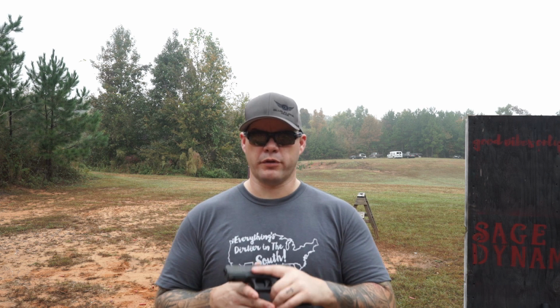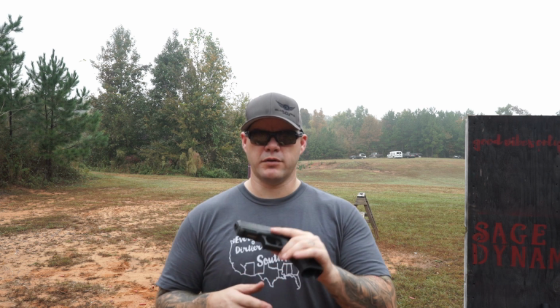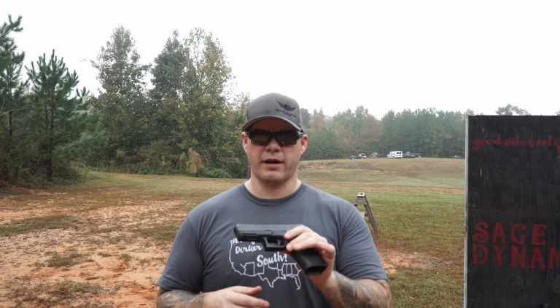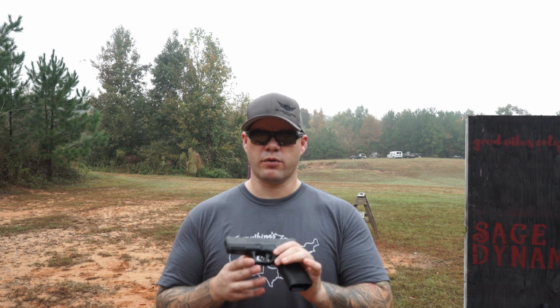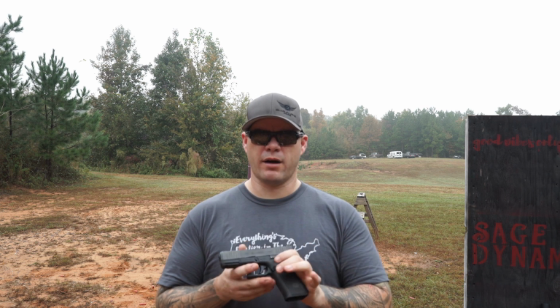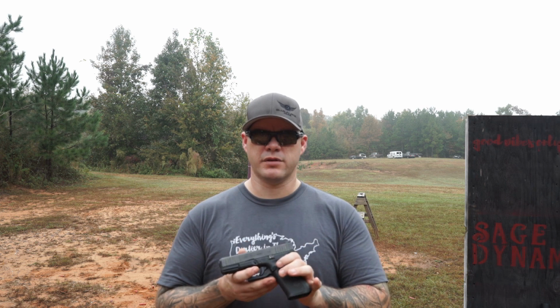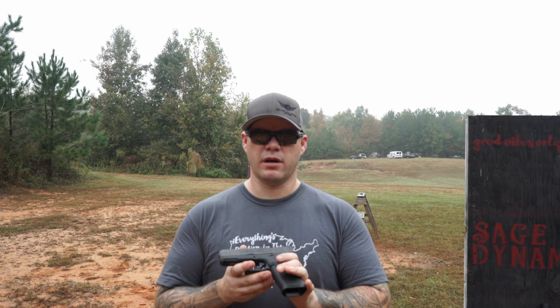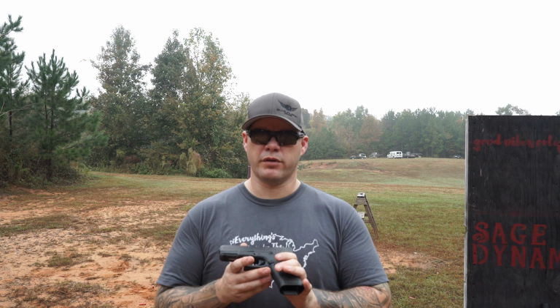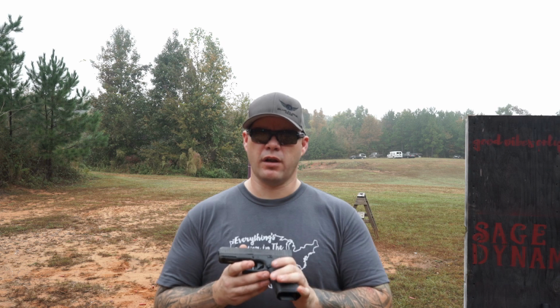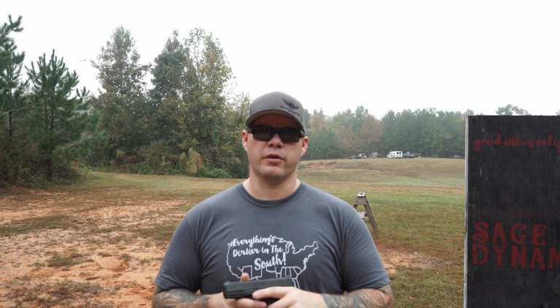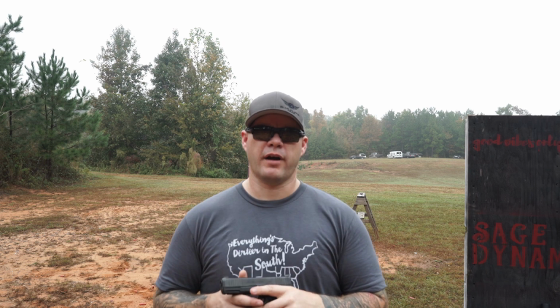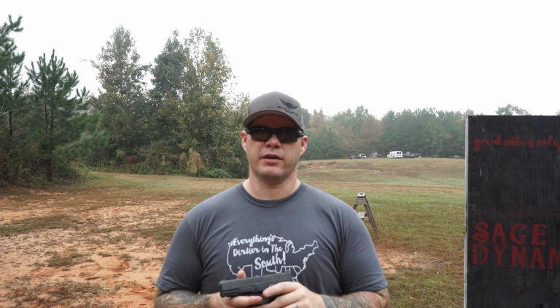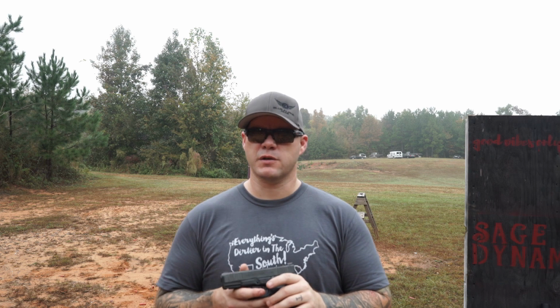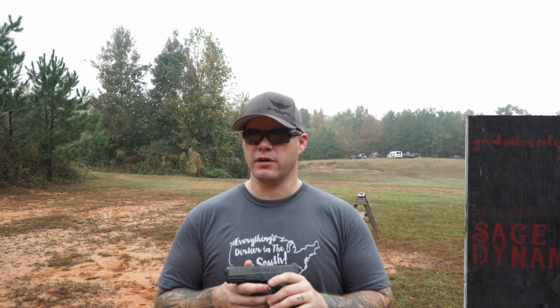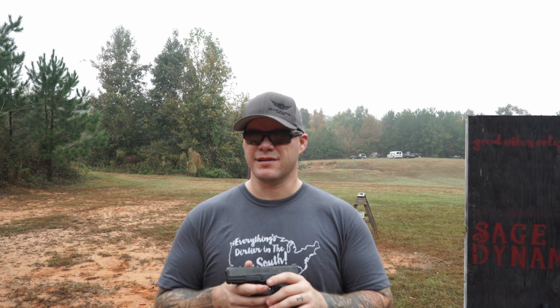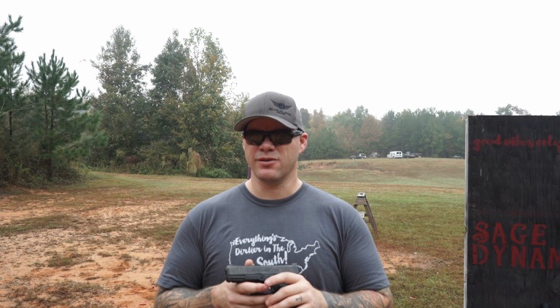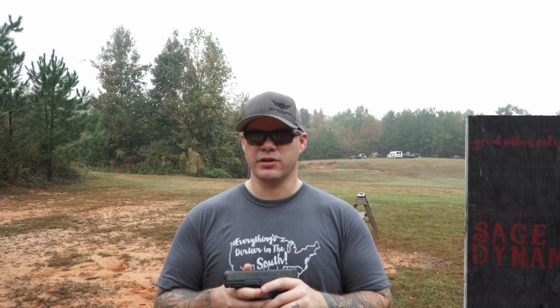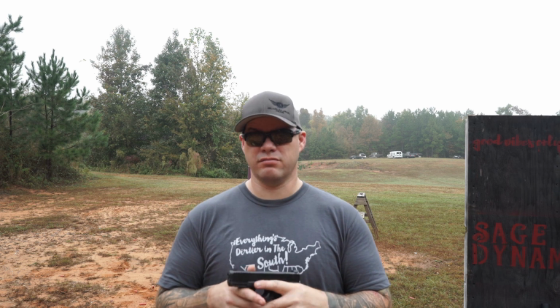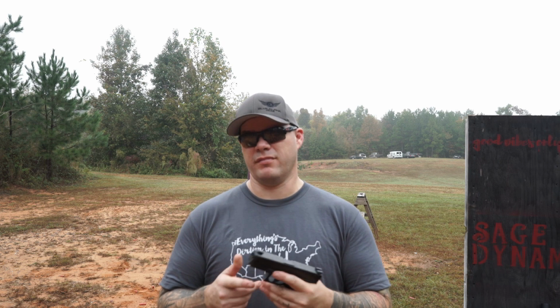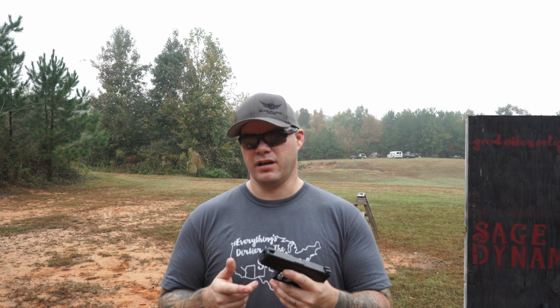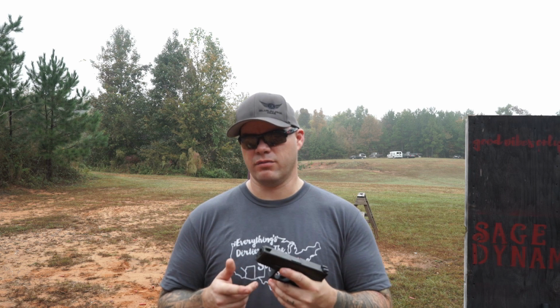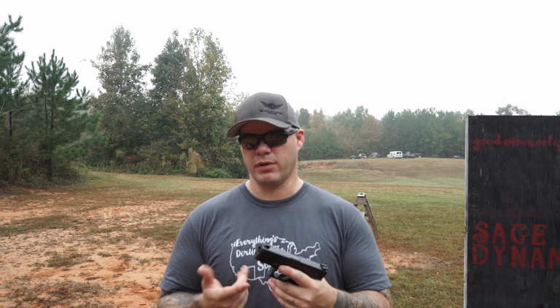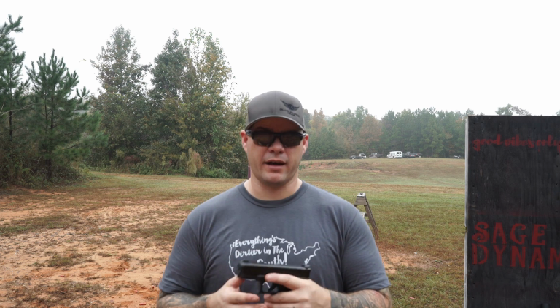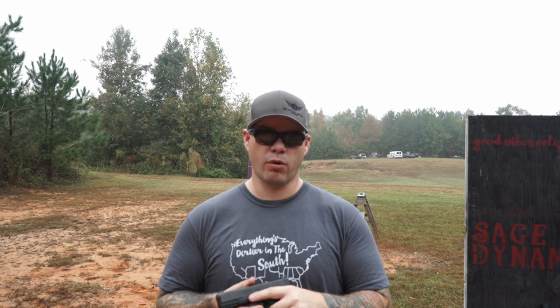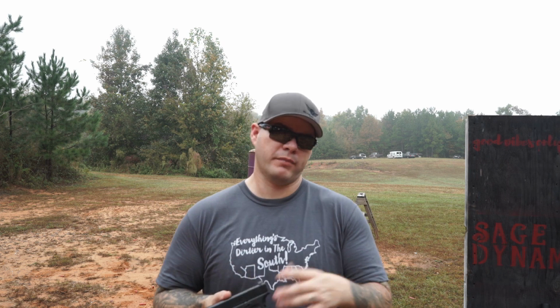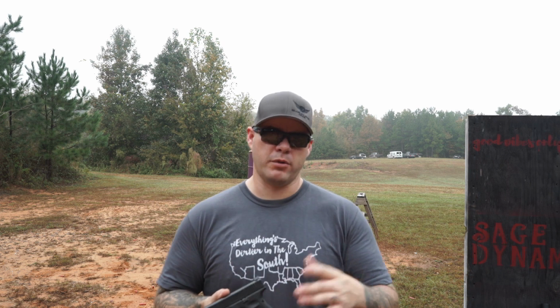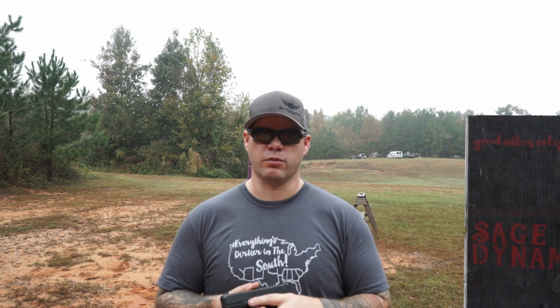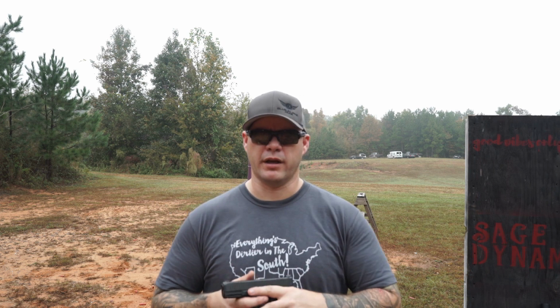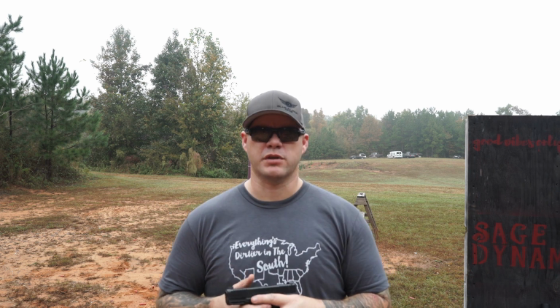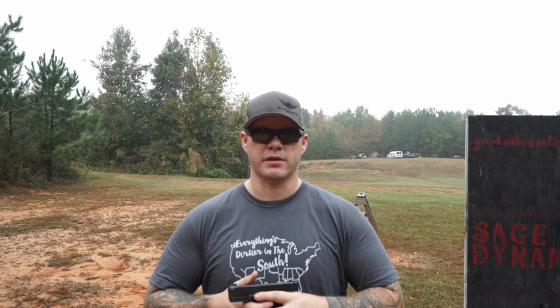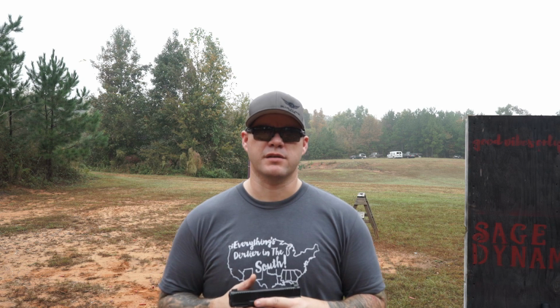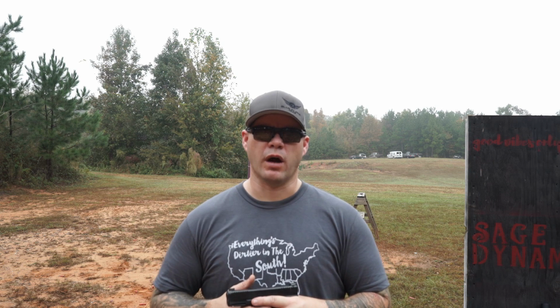Within the 2,000 rounds with the Glock 45, I didn't experience a single issue — mechanically or ammunition-related — which is always nice.